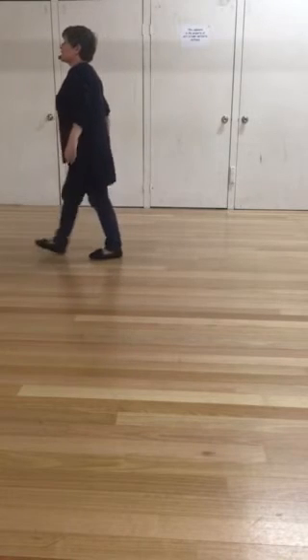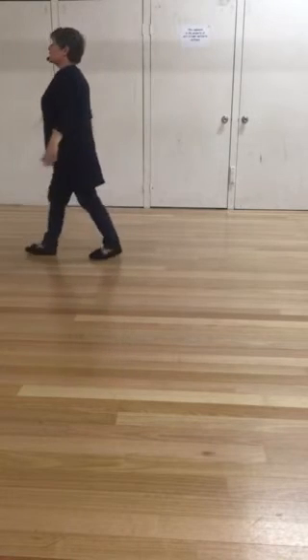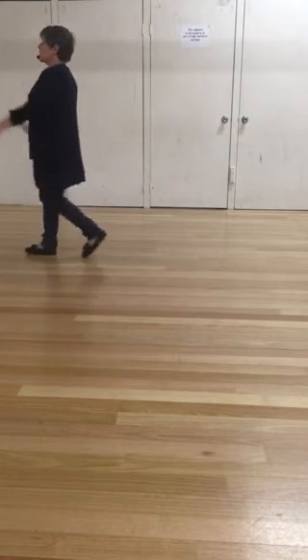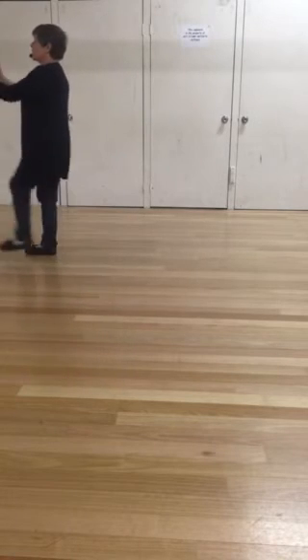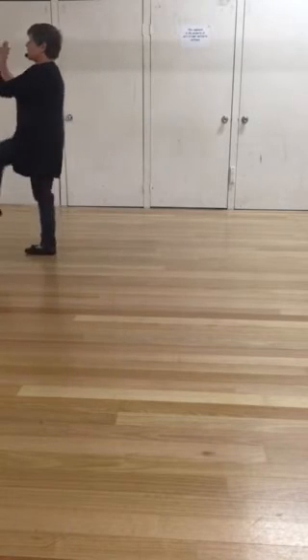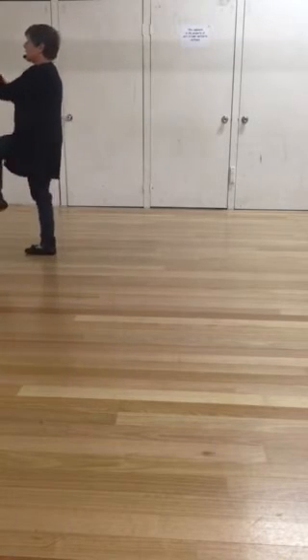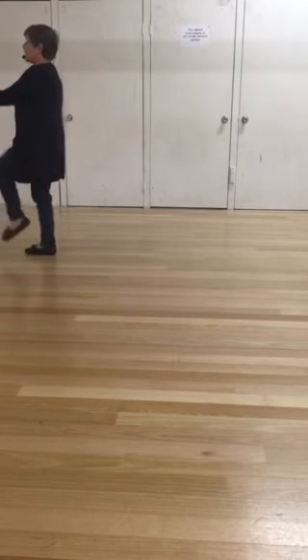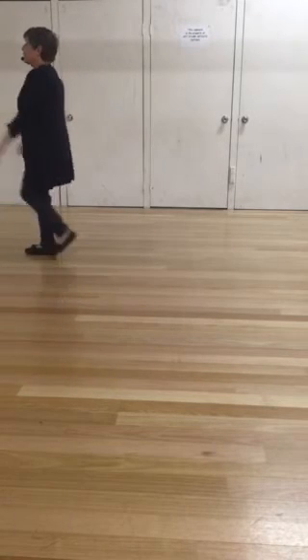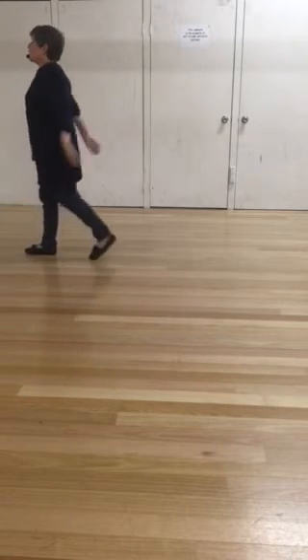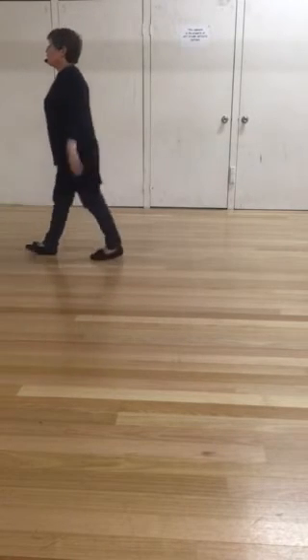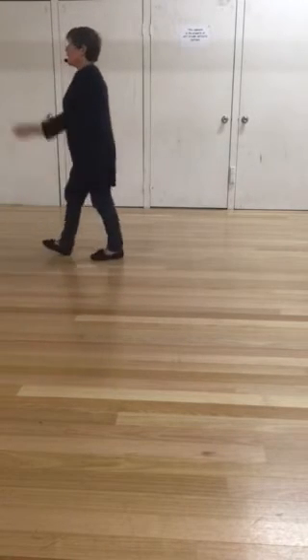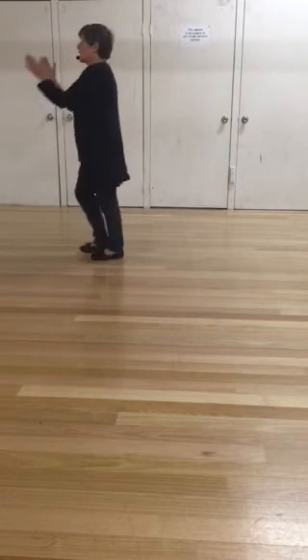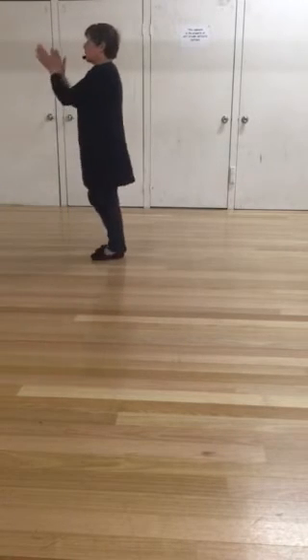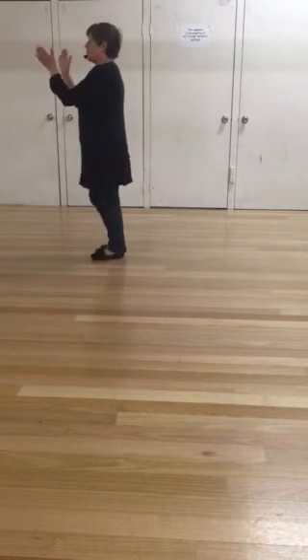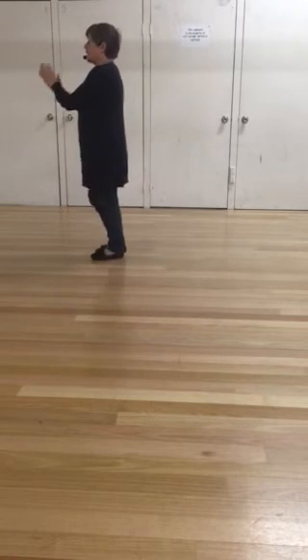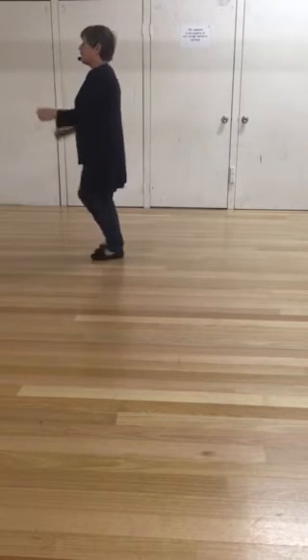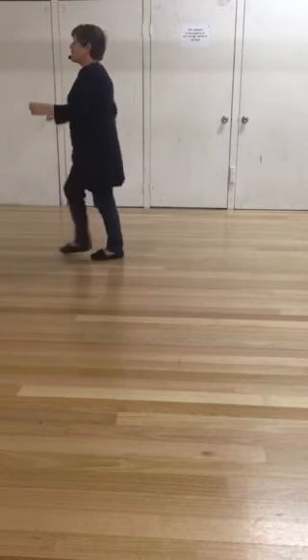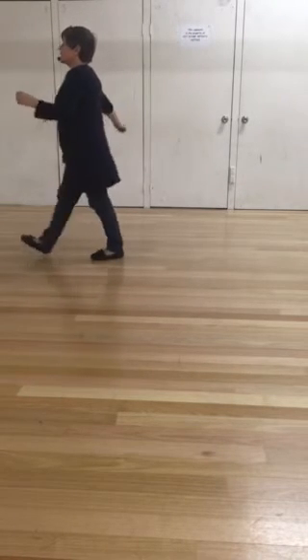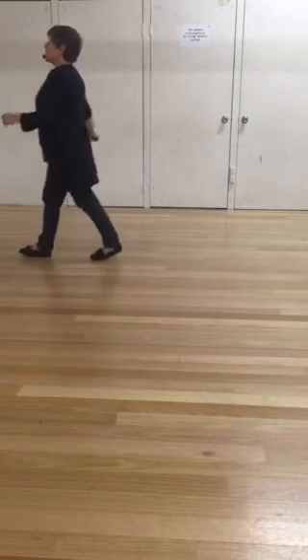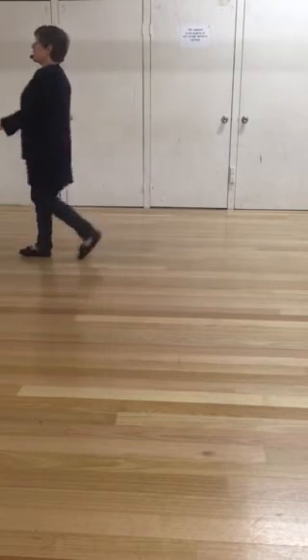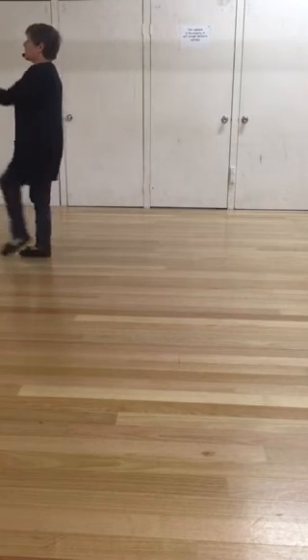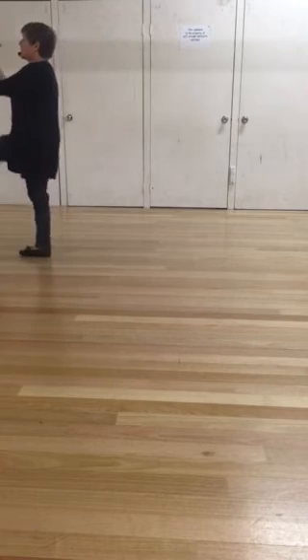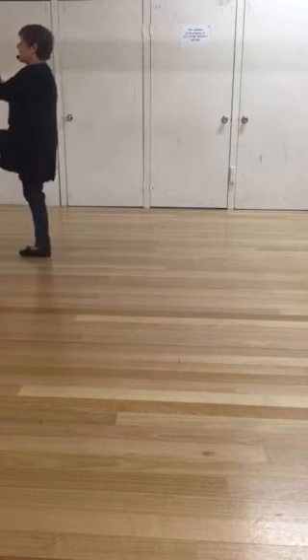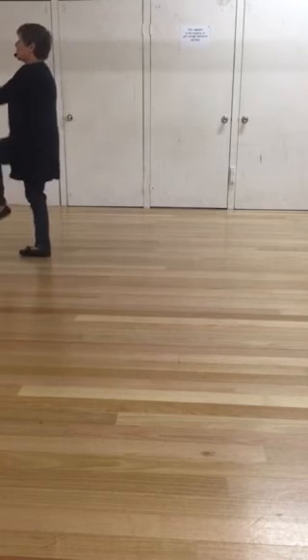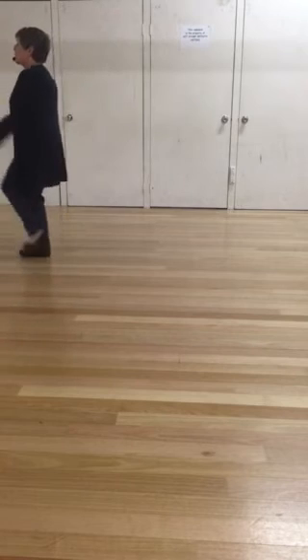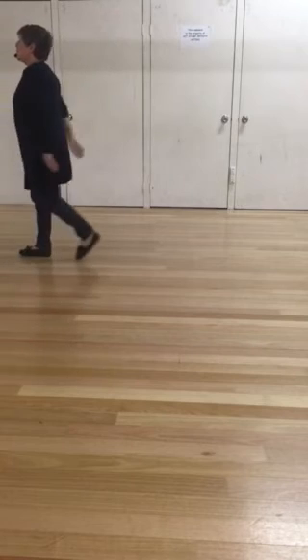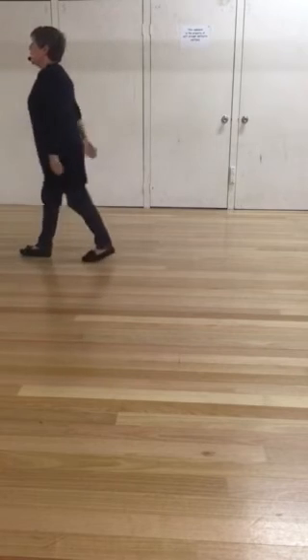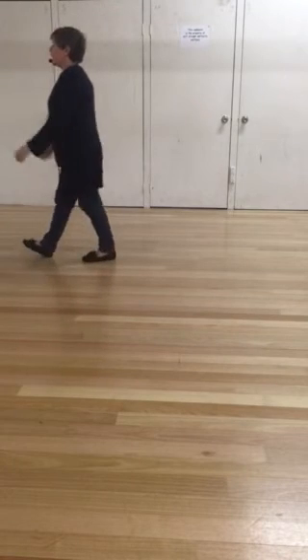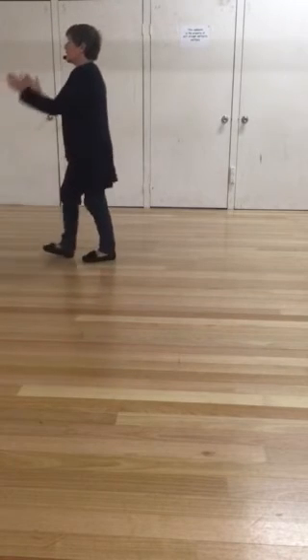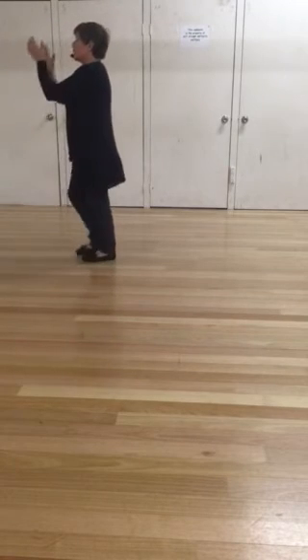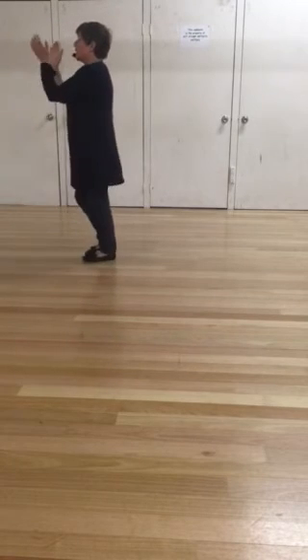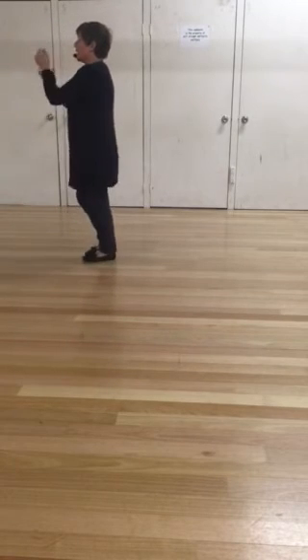Step, clap, back, clap, clap. Step, clap, back, clap, clap.